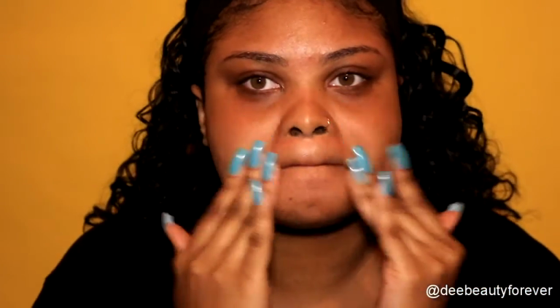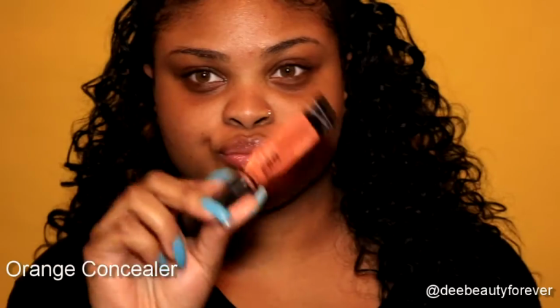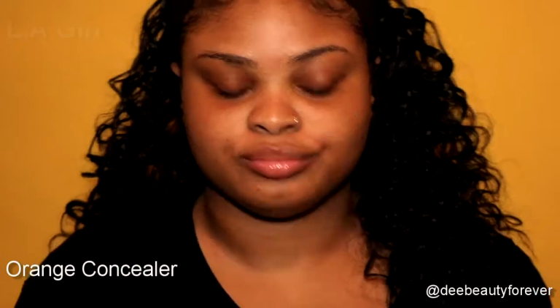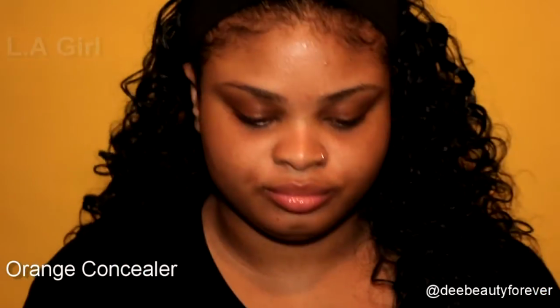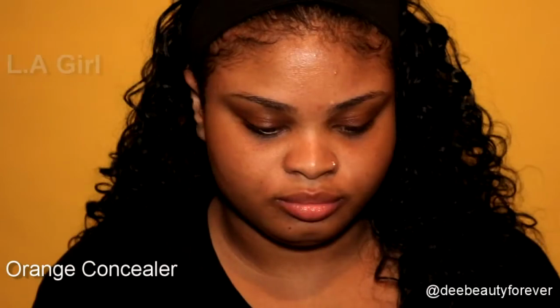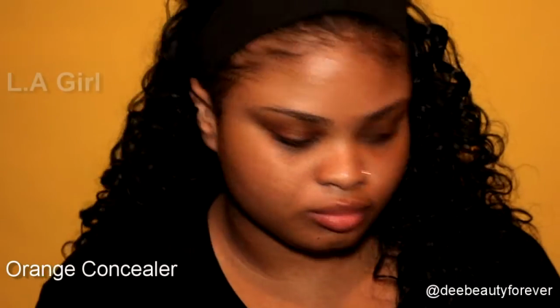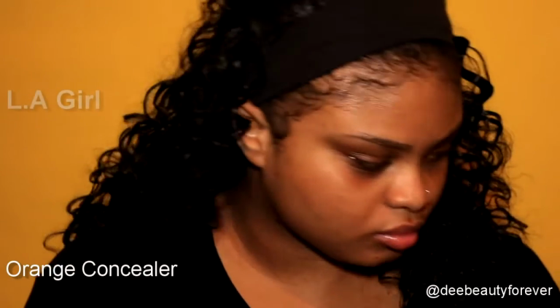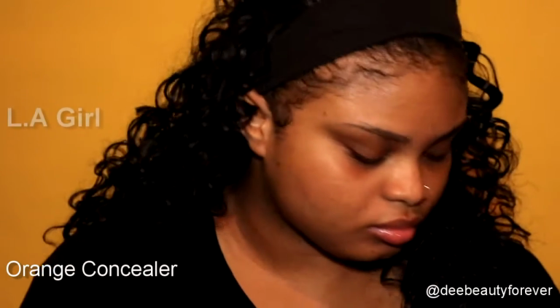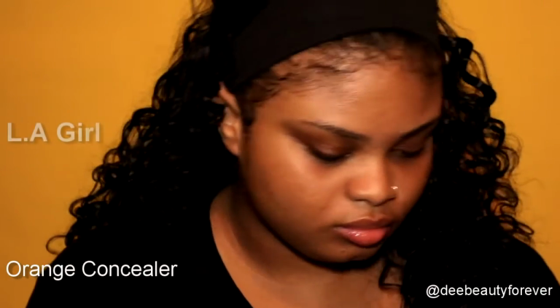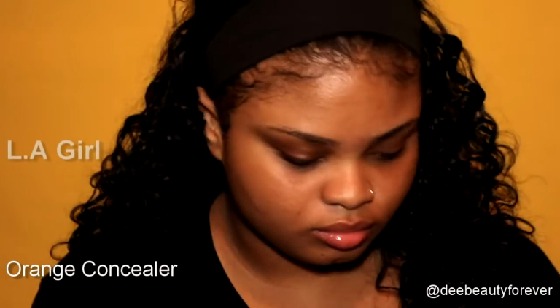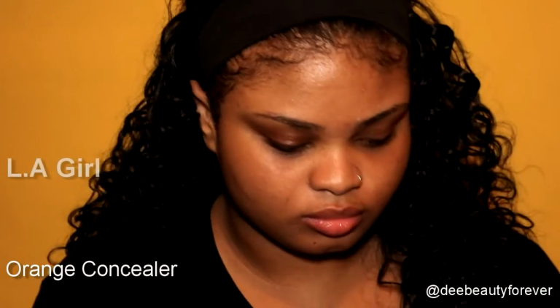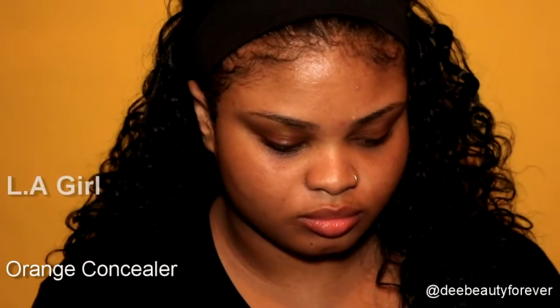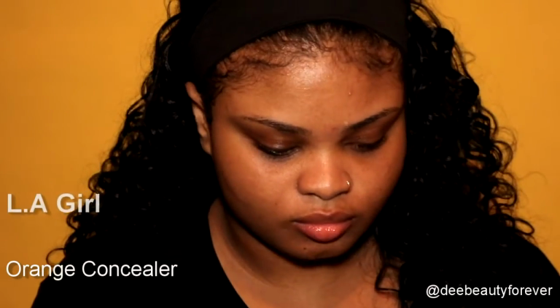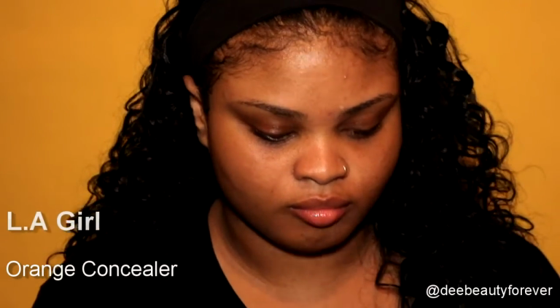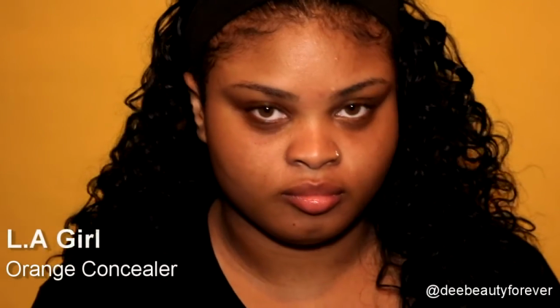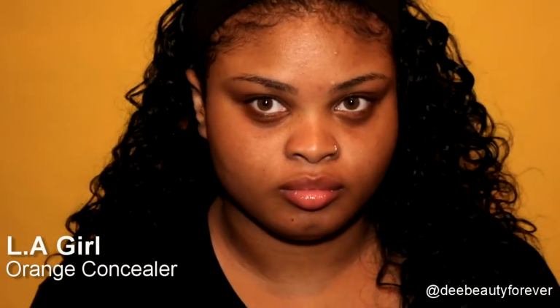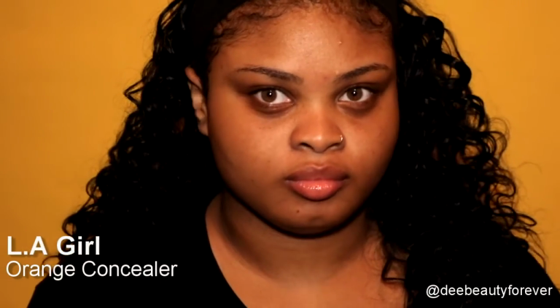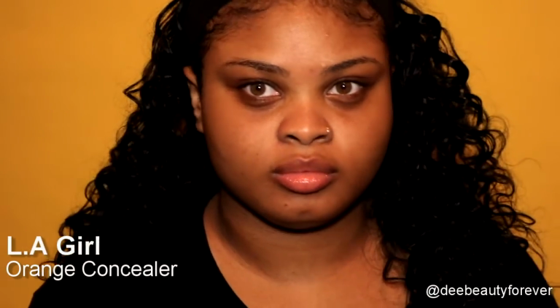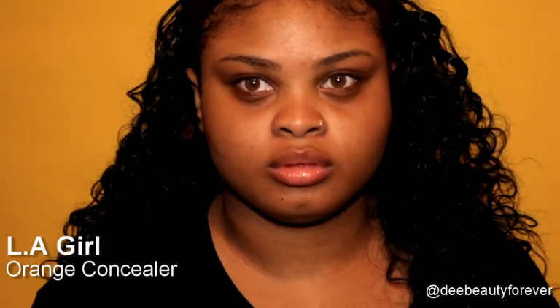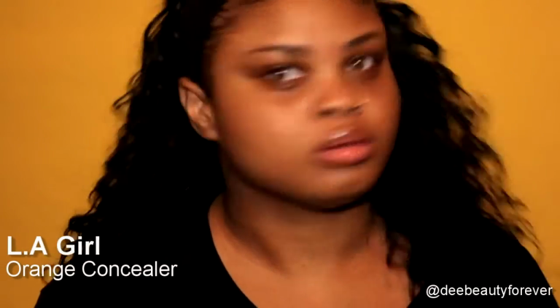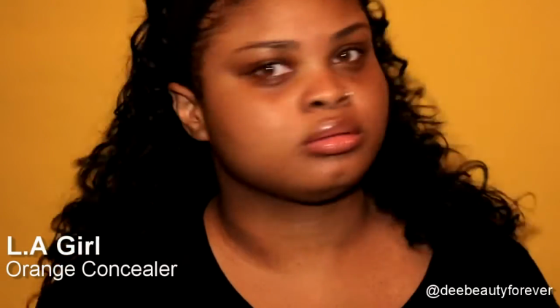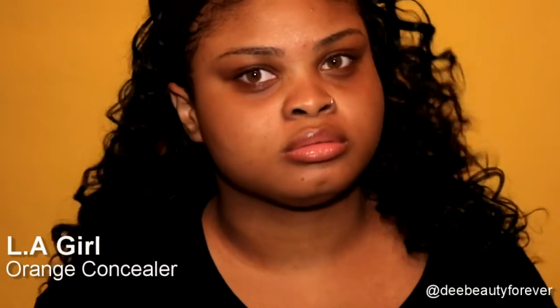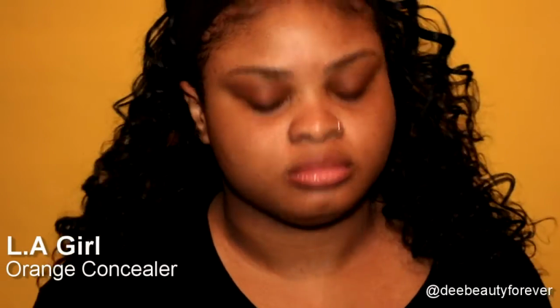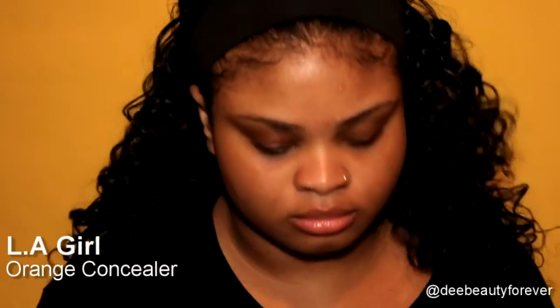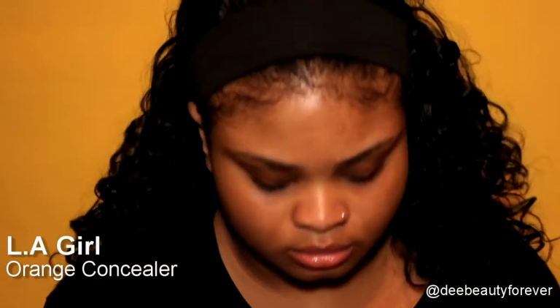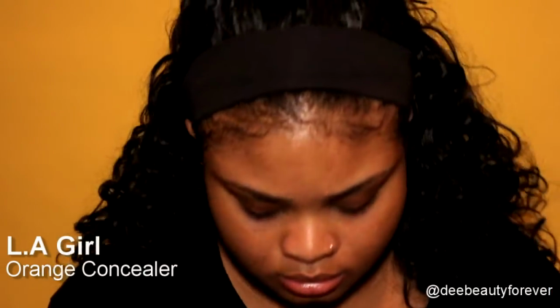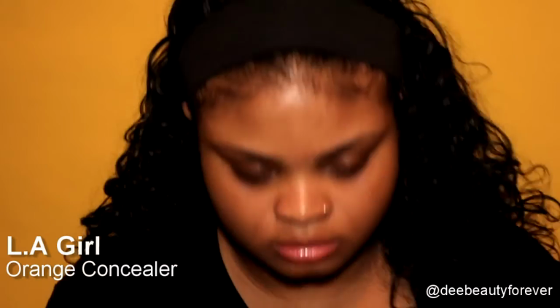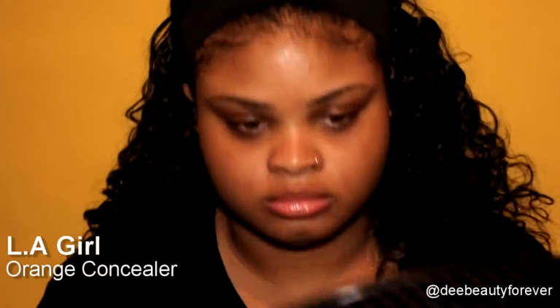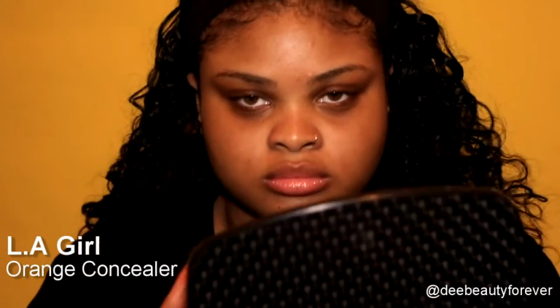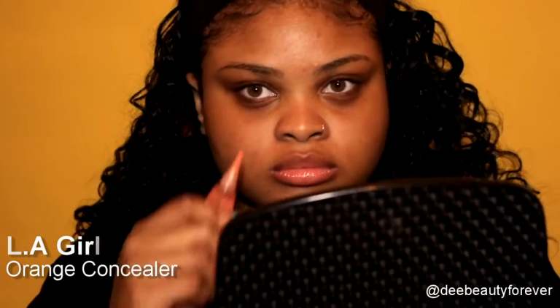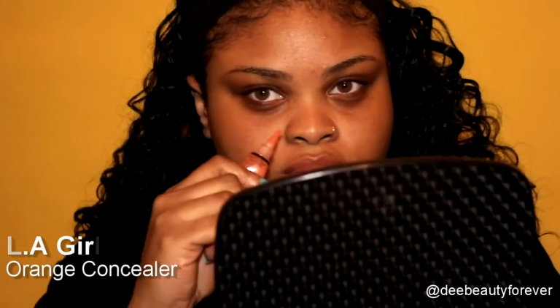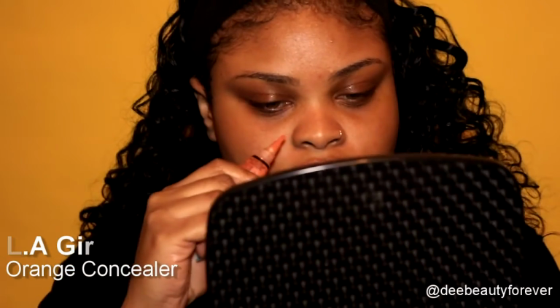Time to conceal with LA Girl Orange Concealer. I have these dark circles and it's time to say bye-bye by color correcting.